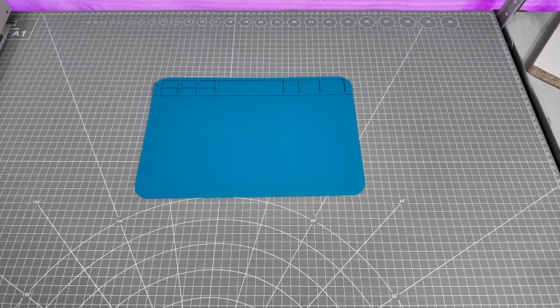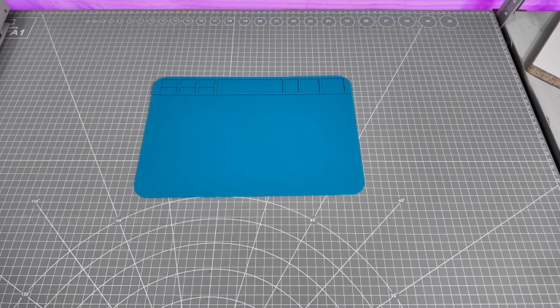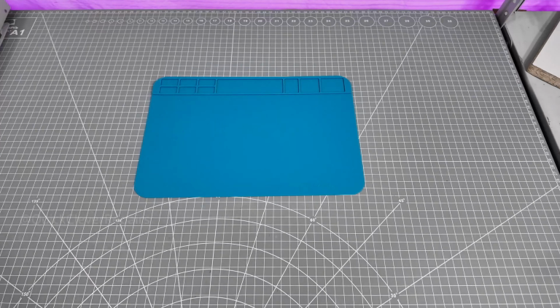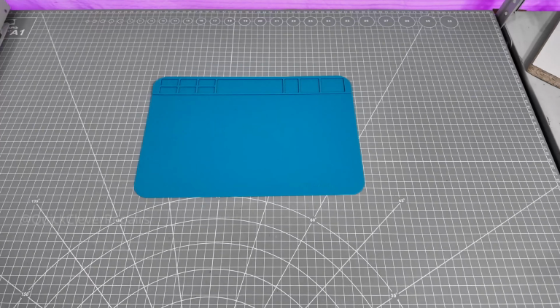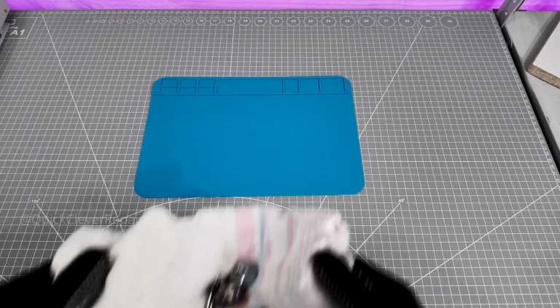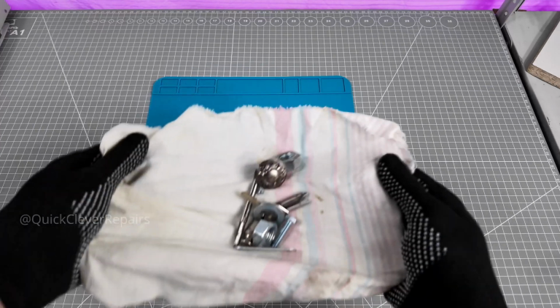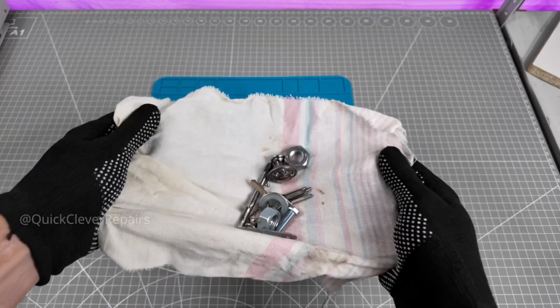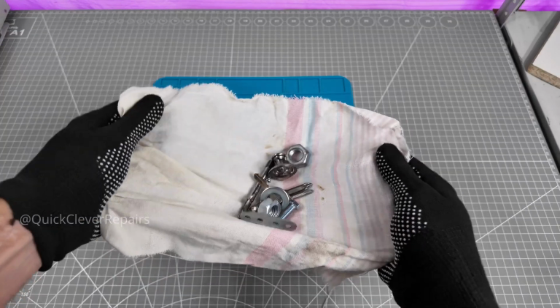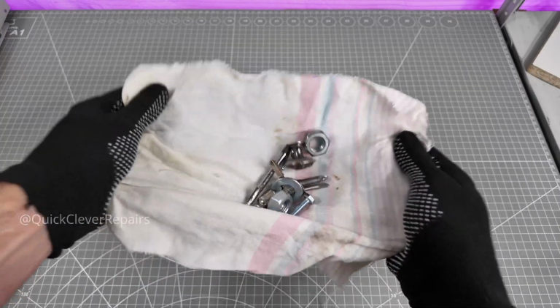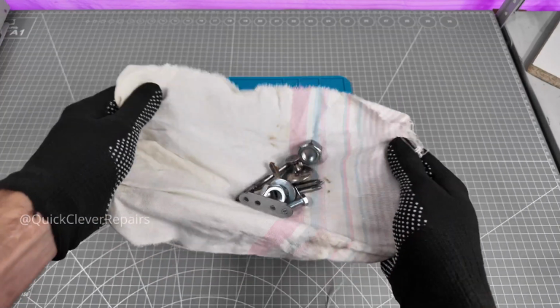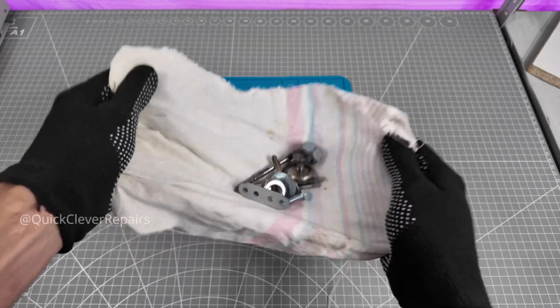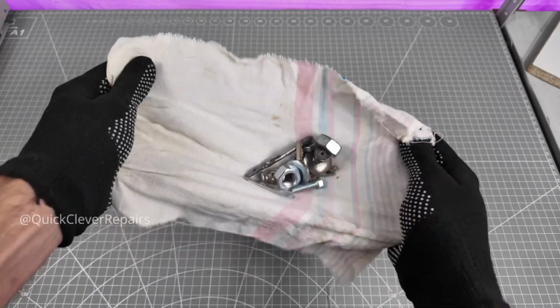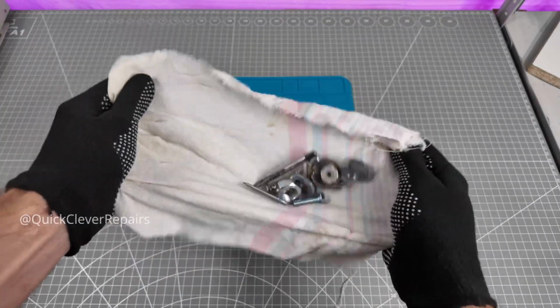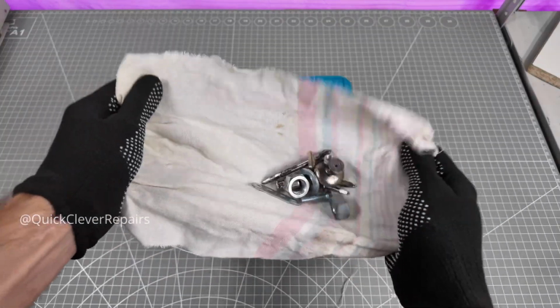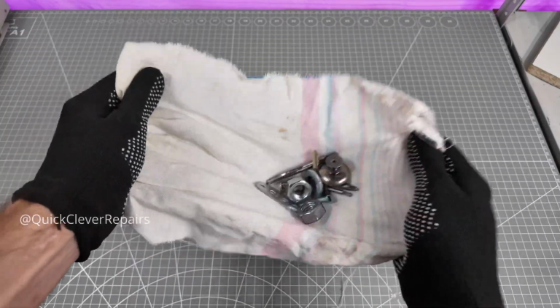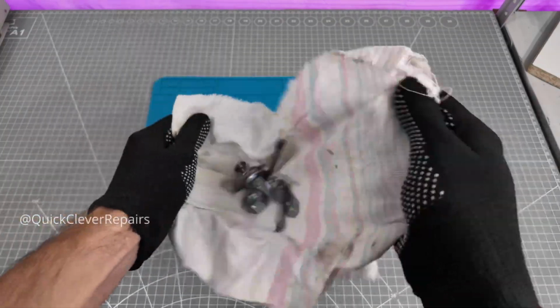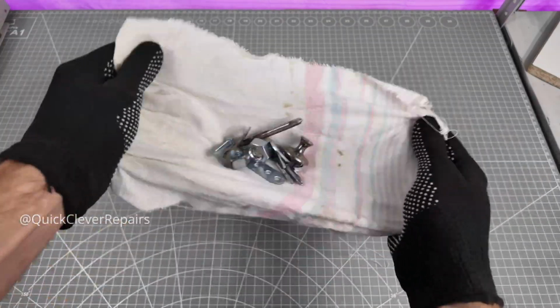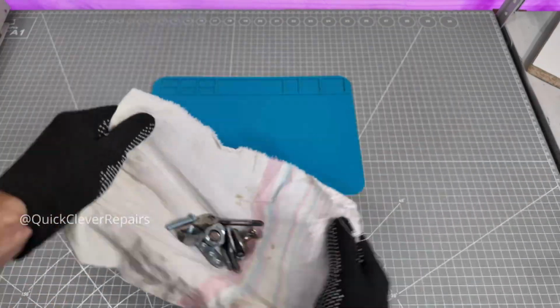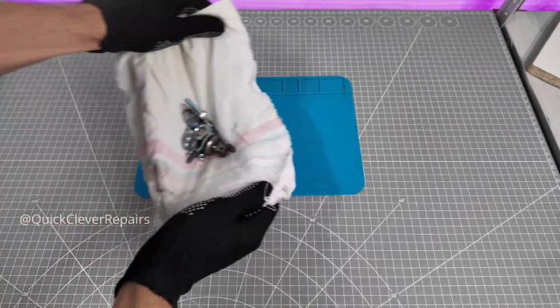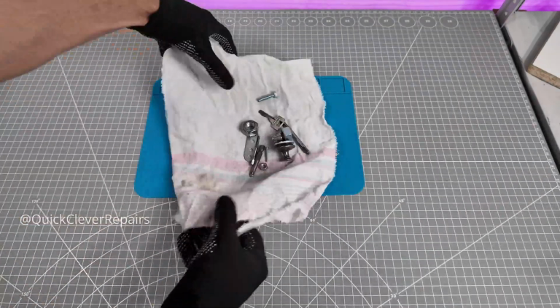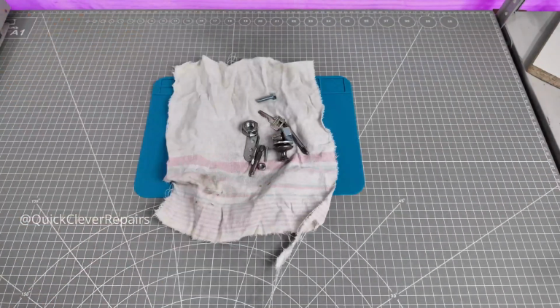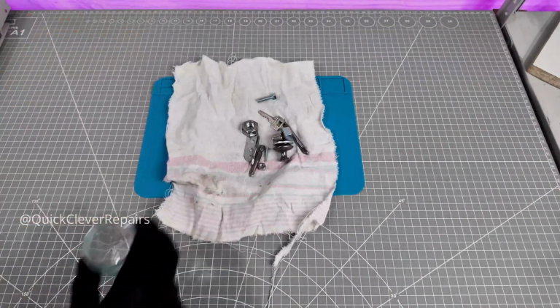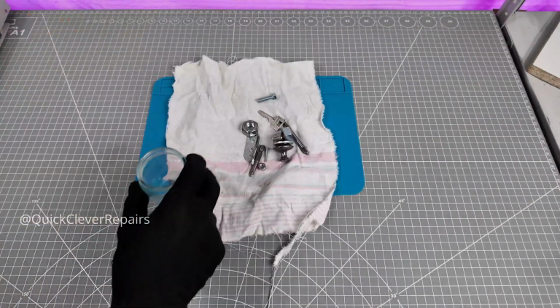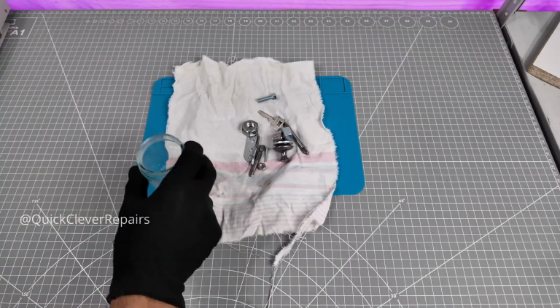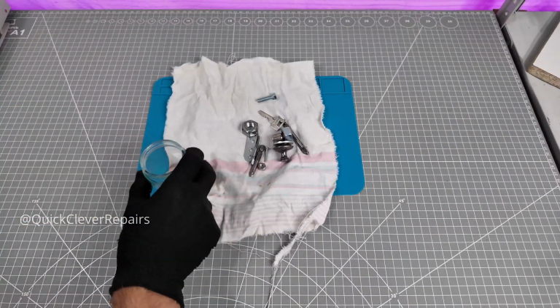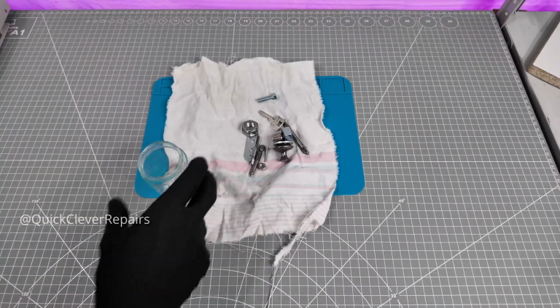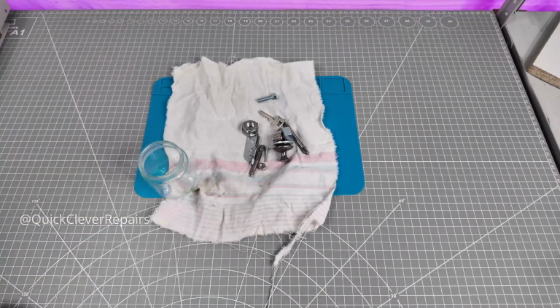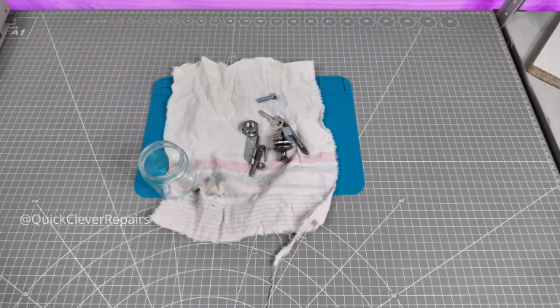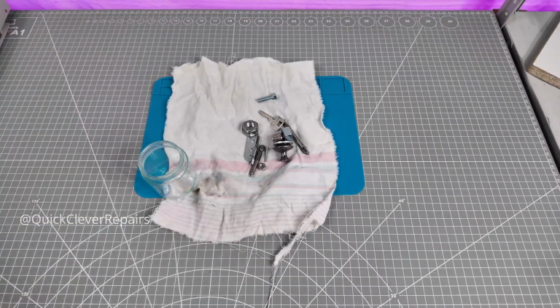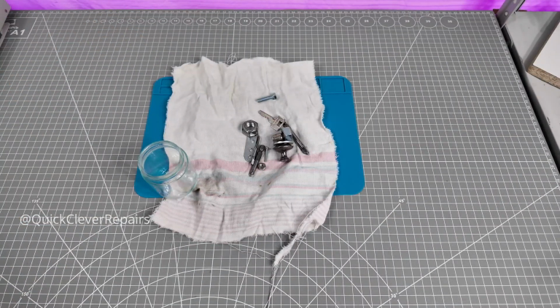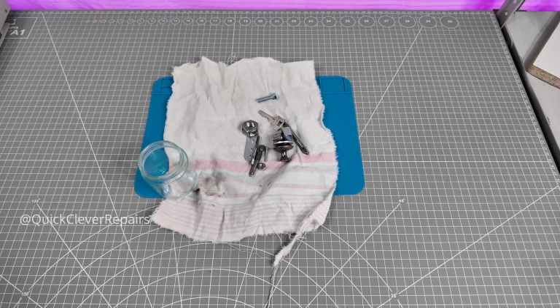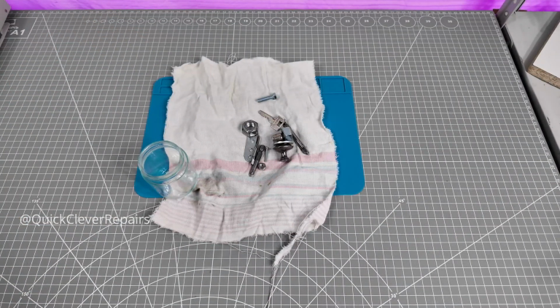Hey everyone! Today we're oil bluing a pile of steel parts — washers, wrenches, taps and more.